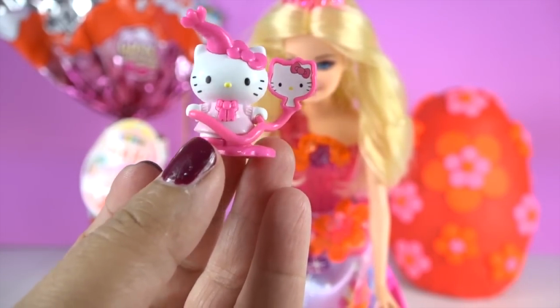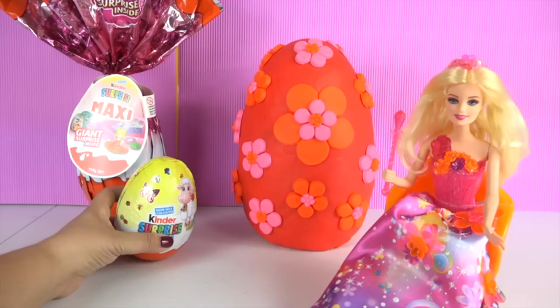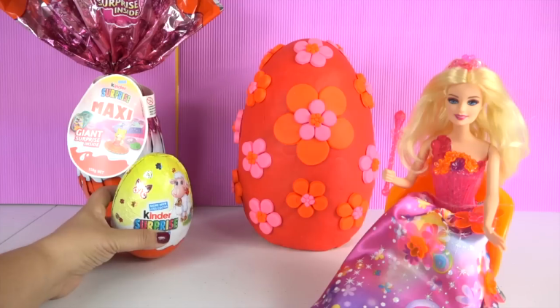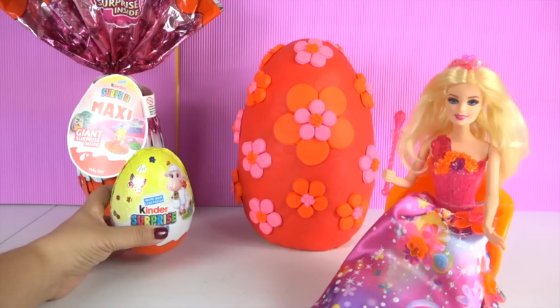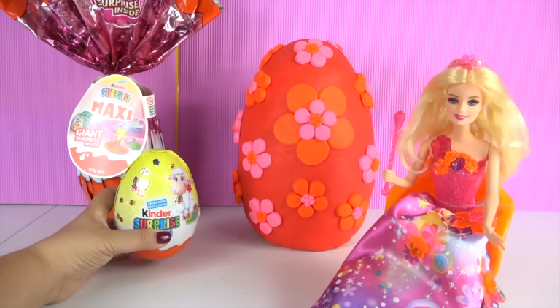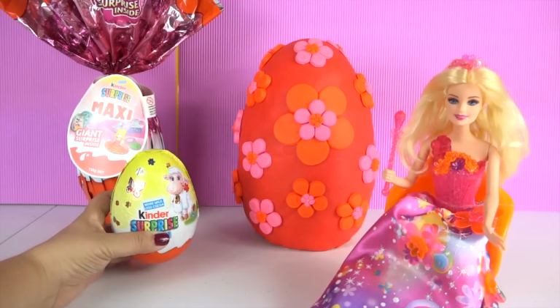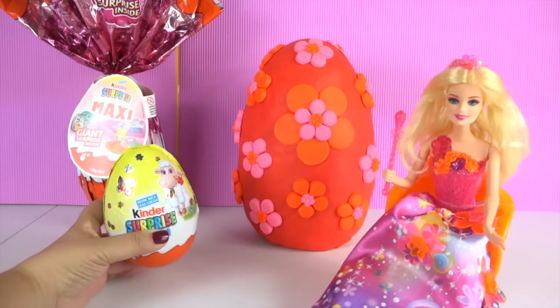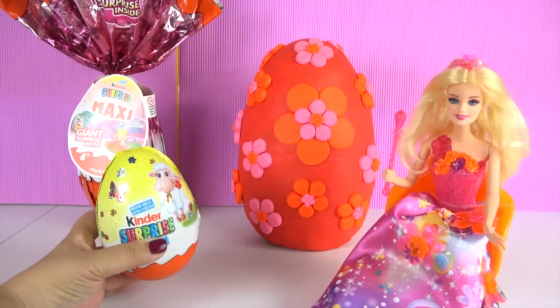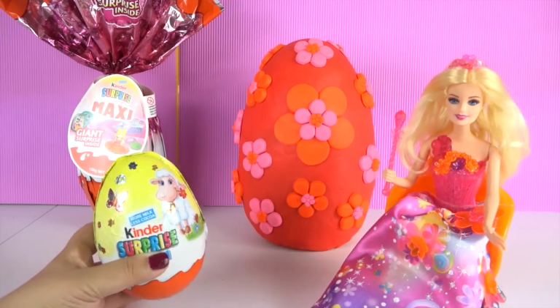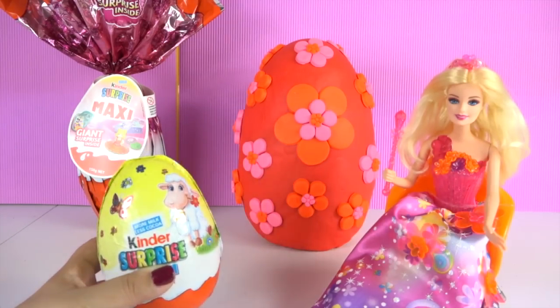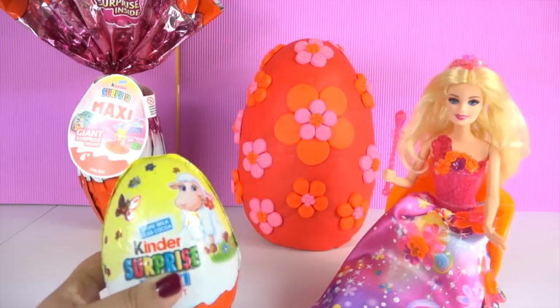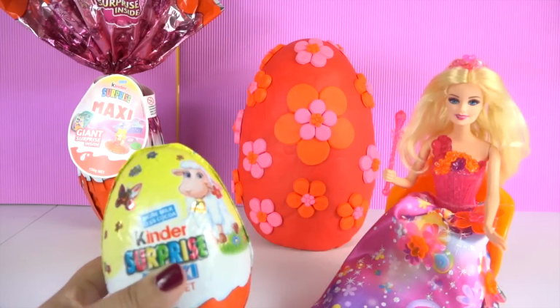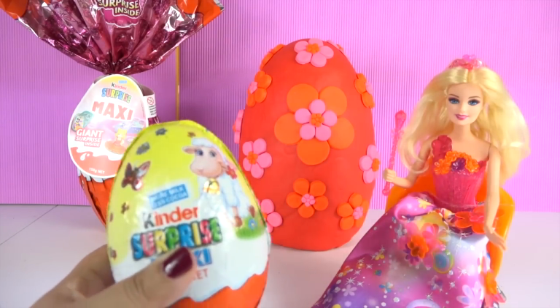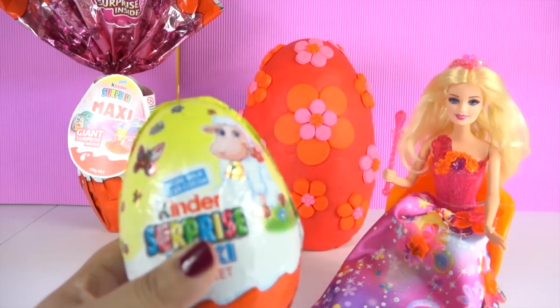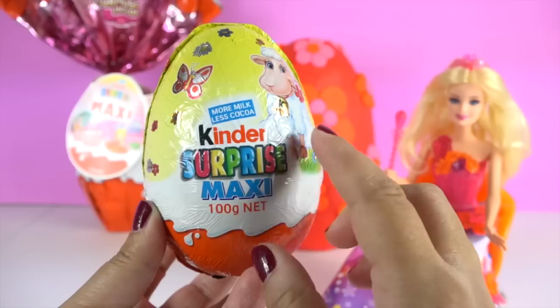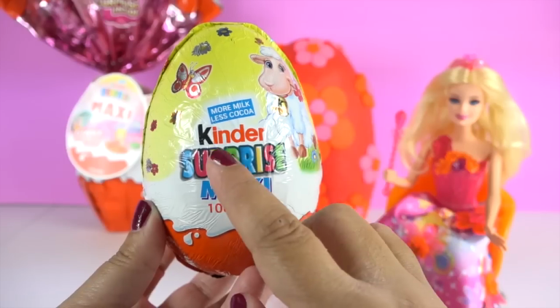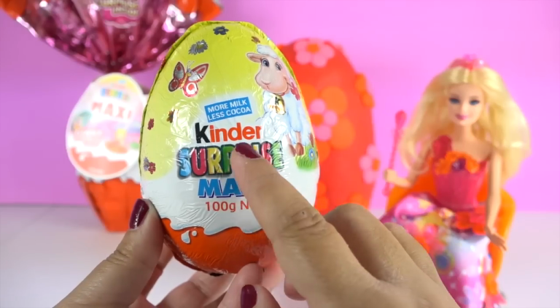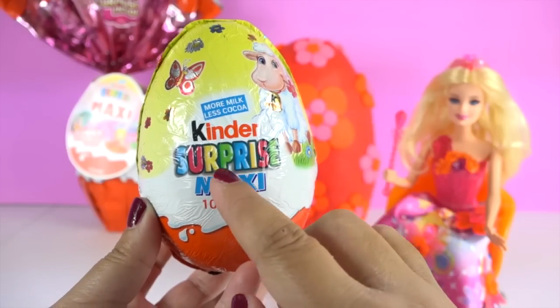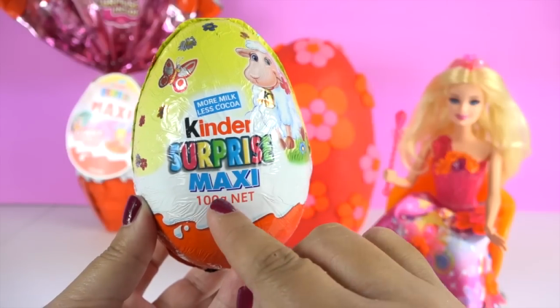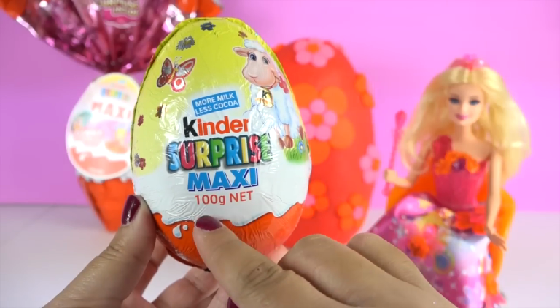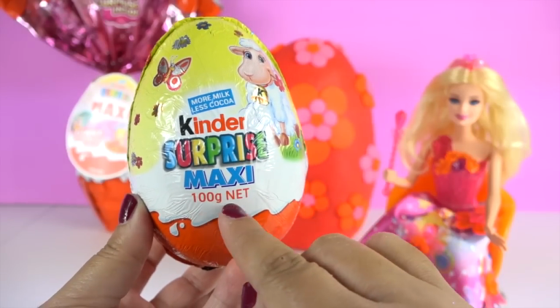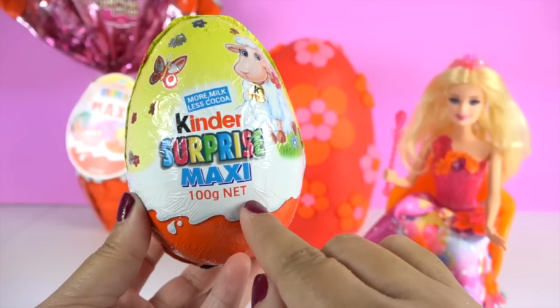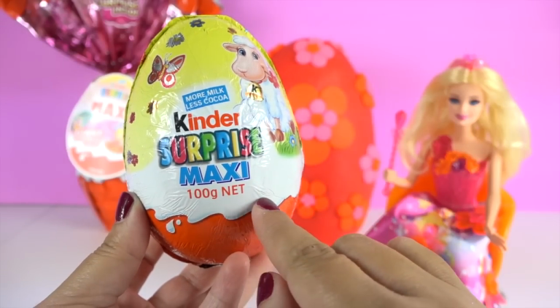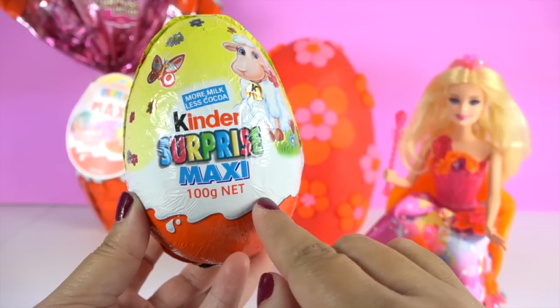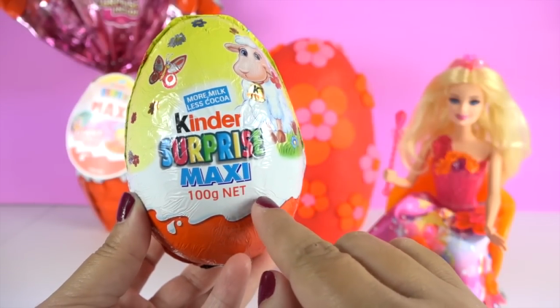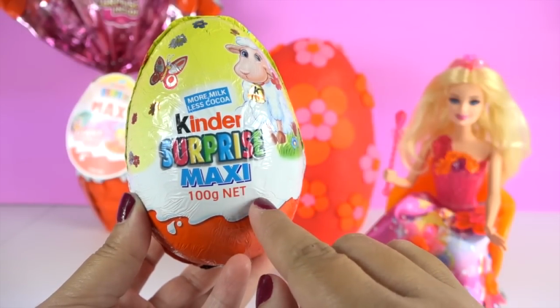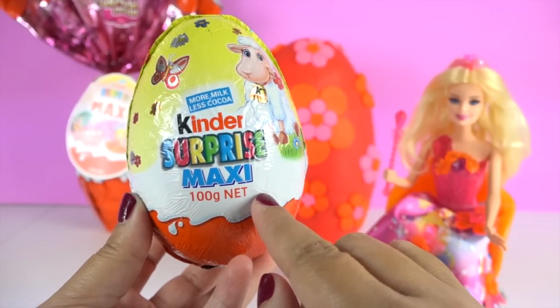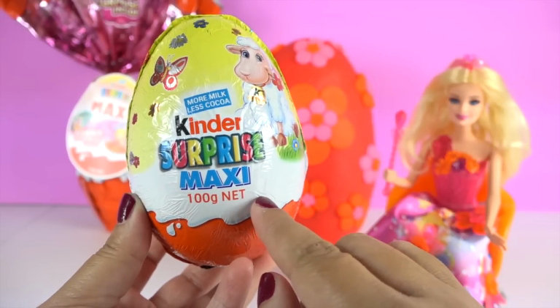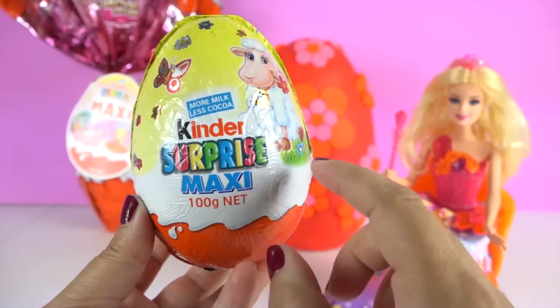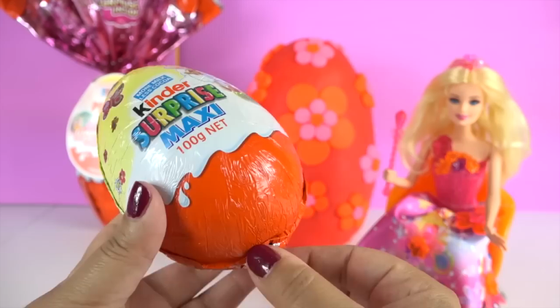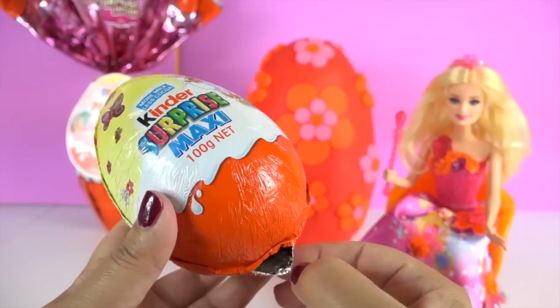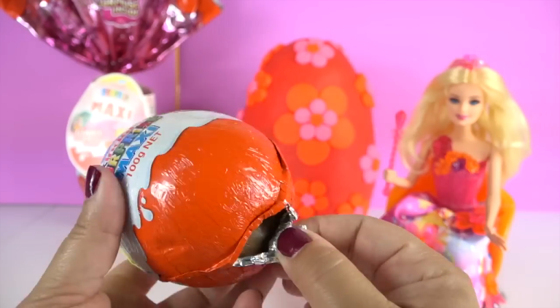I think it's time for me to open some eggs now. This is the maxi egg — it's a hundred grams.